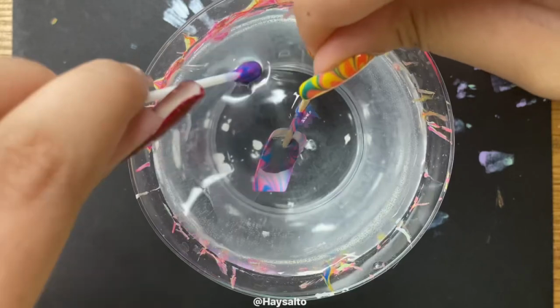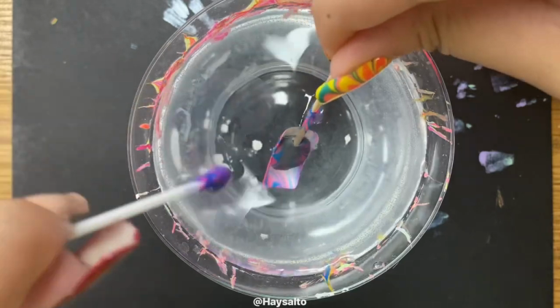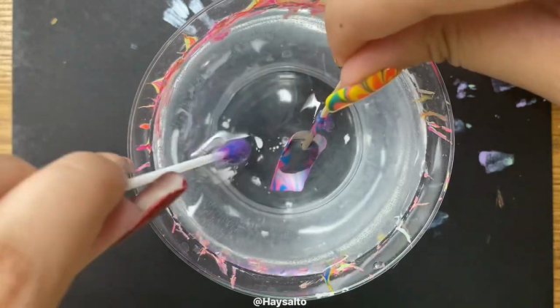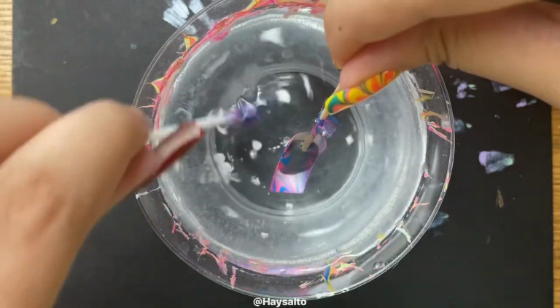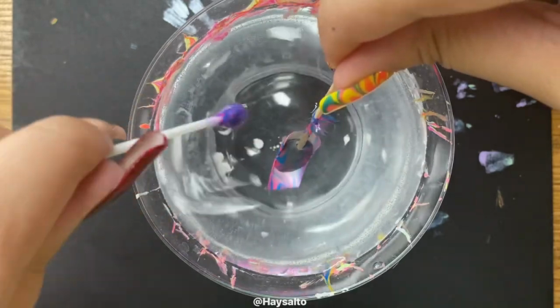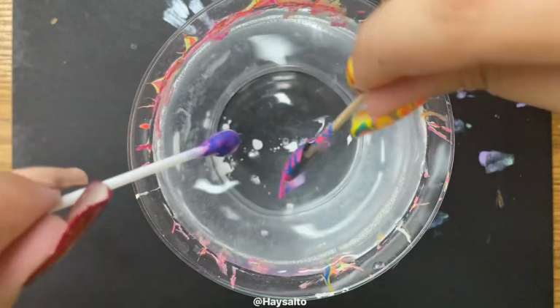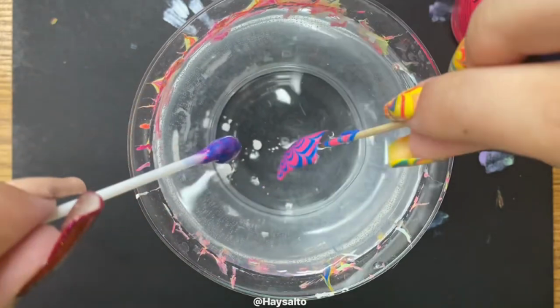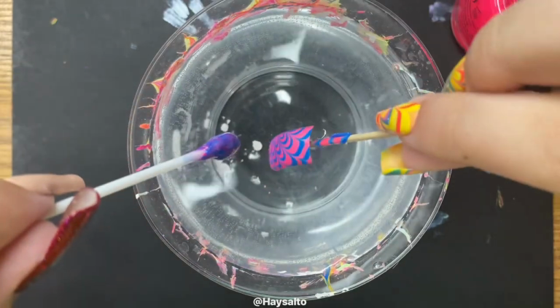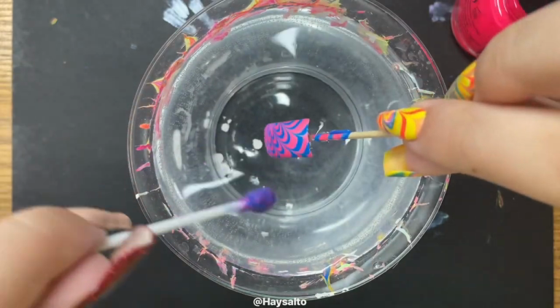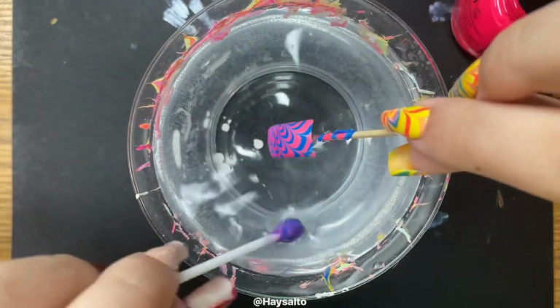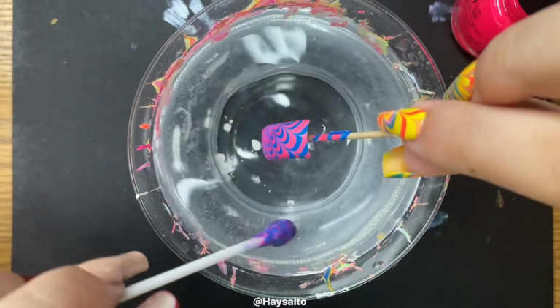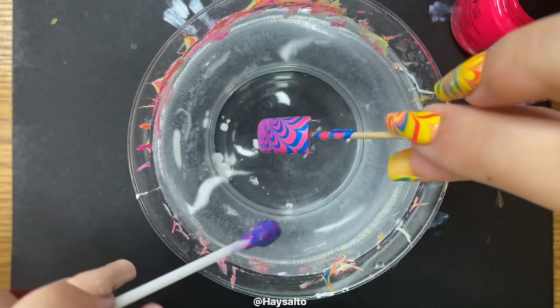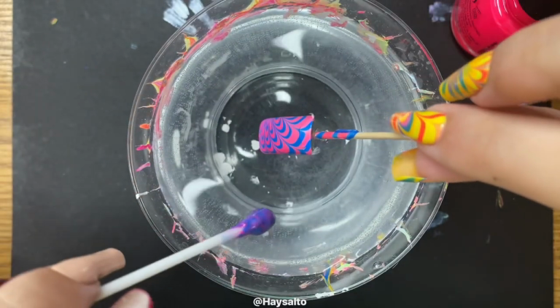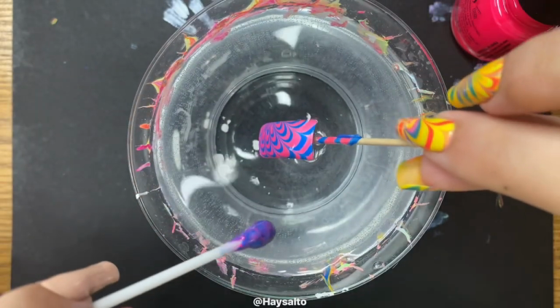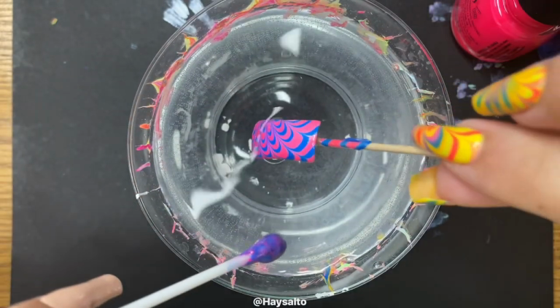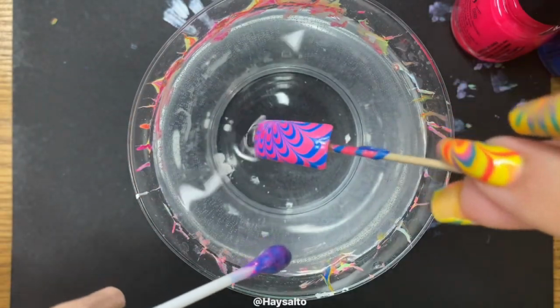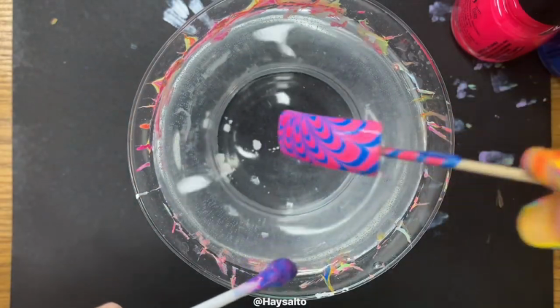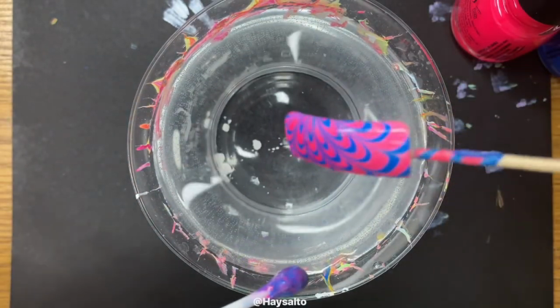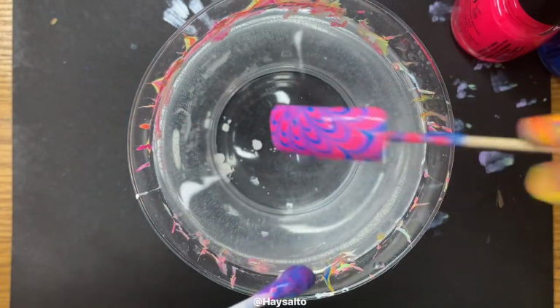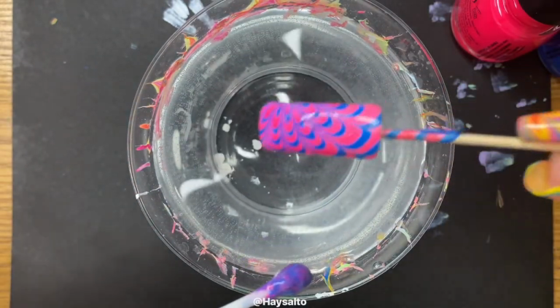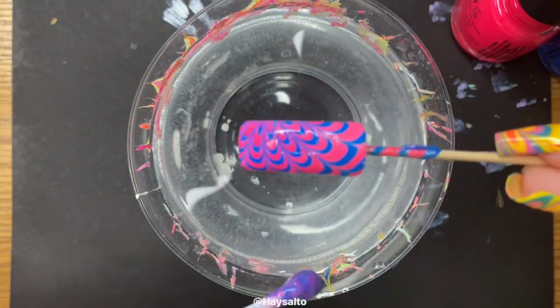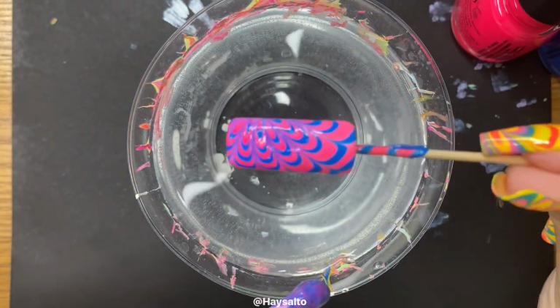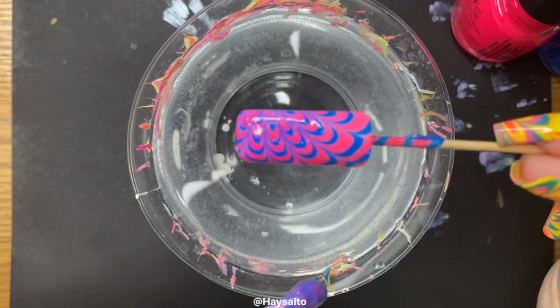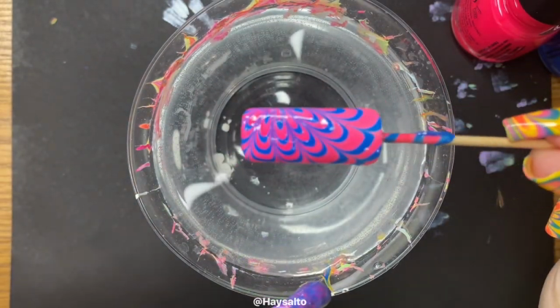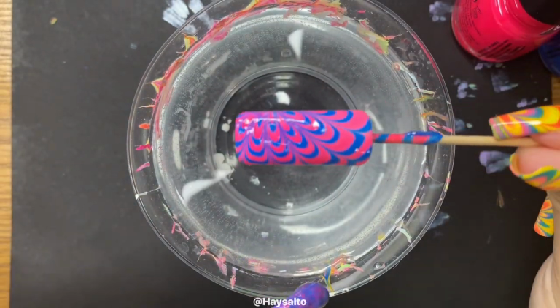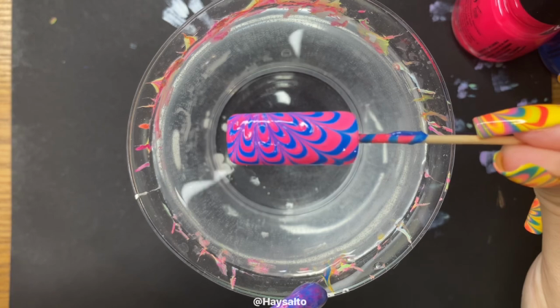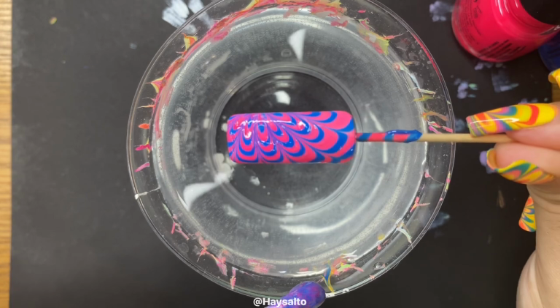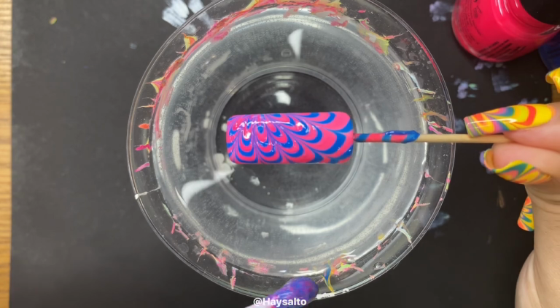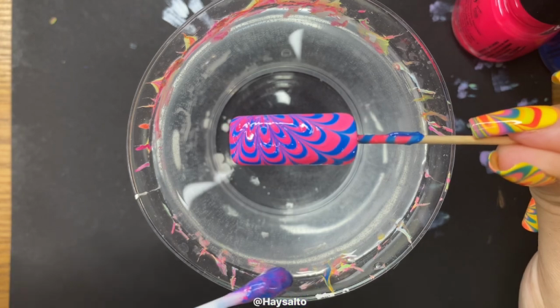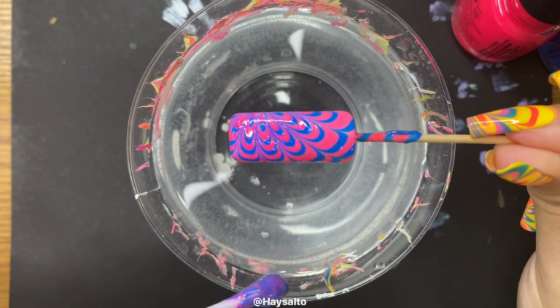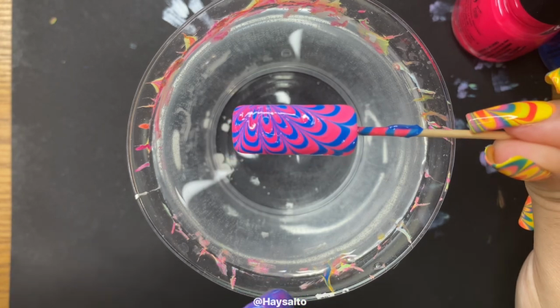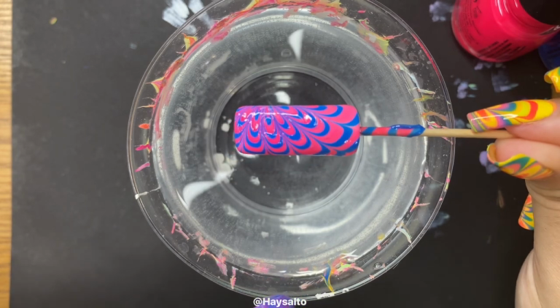Wait, don't tell me that the practice nail is going to turn out better than anything I've ever done on my actual nails?